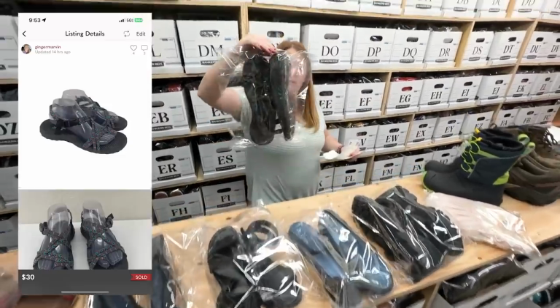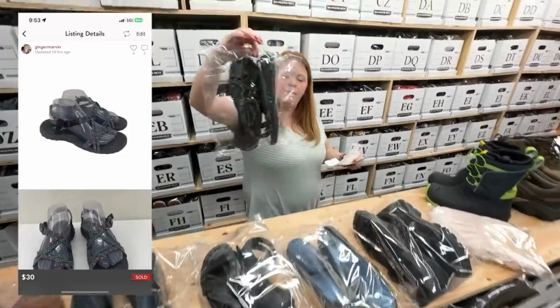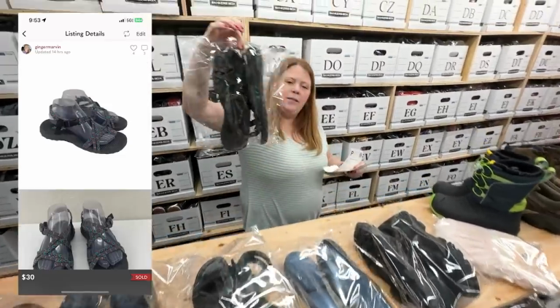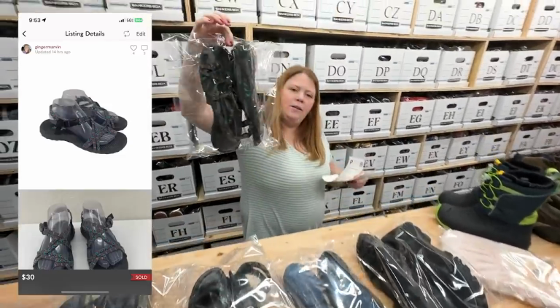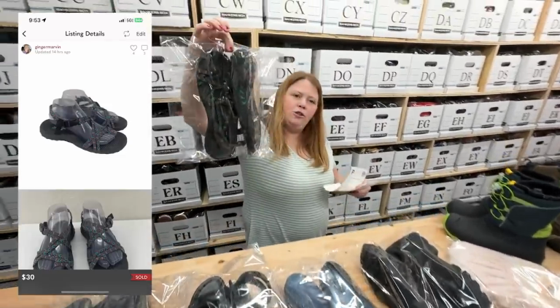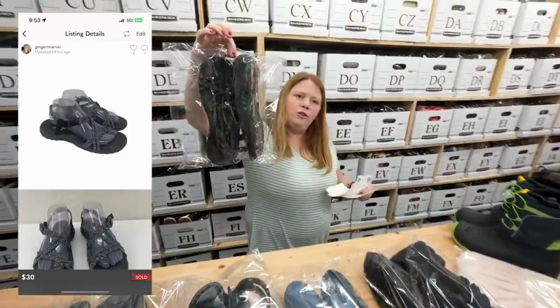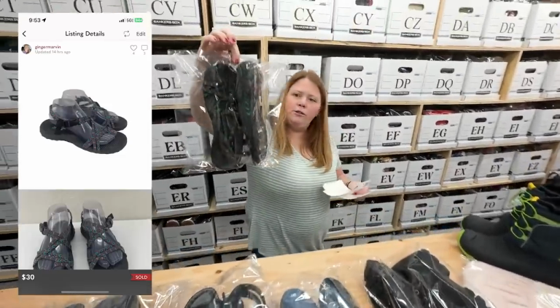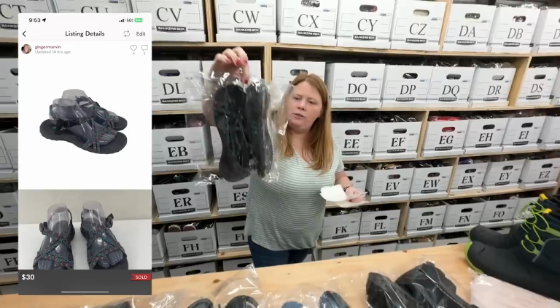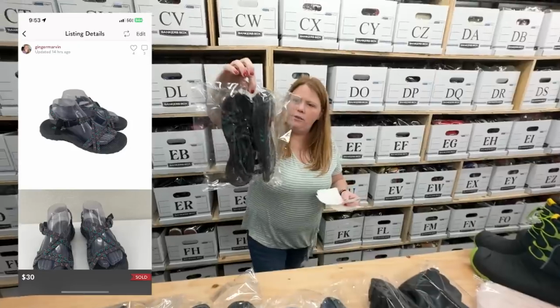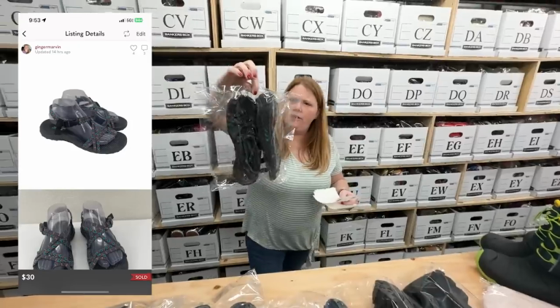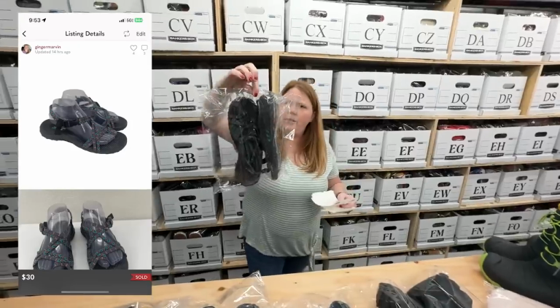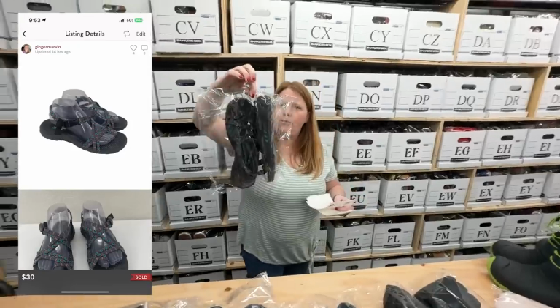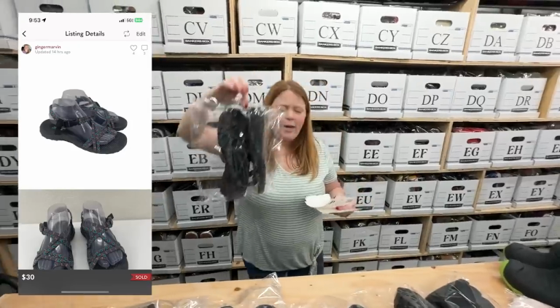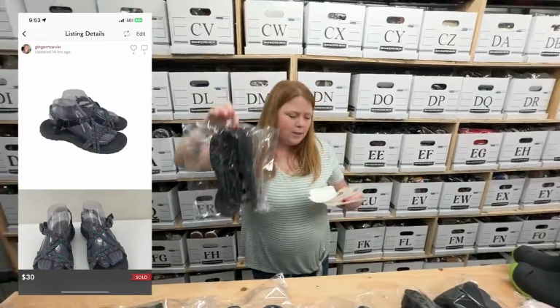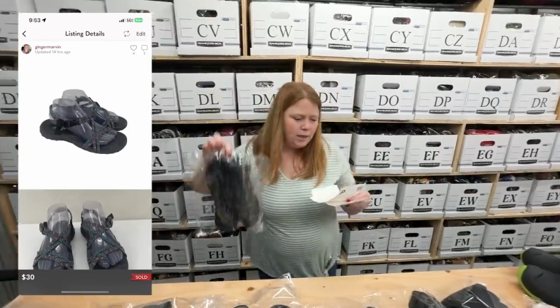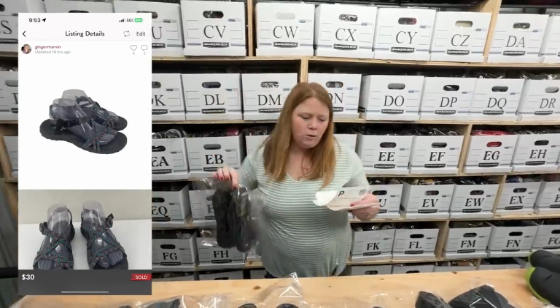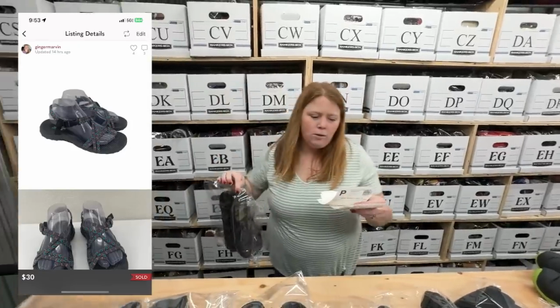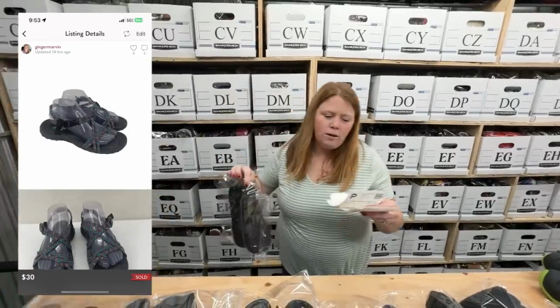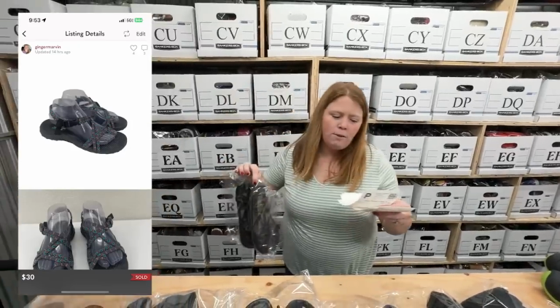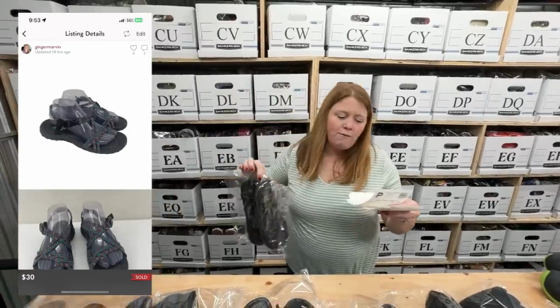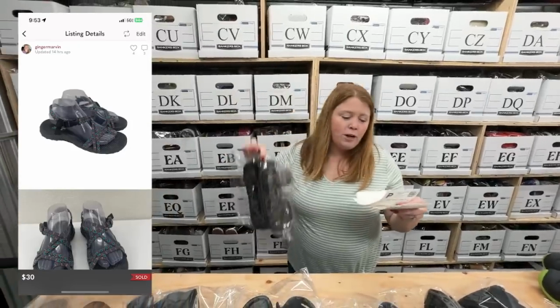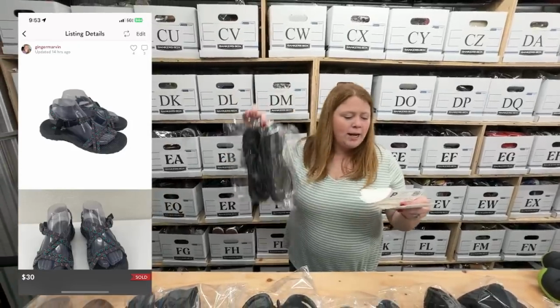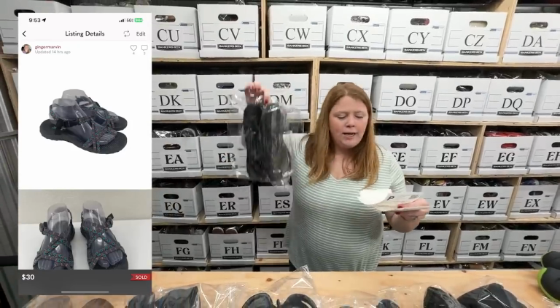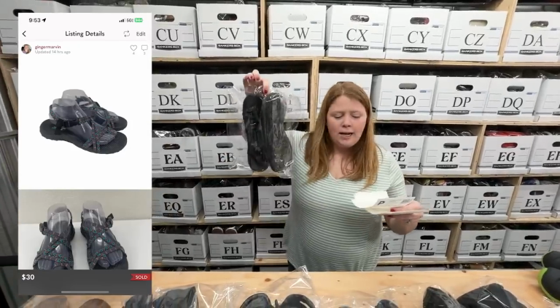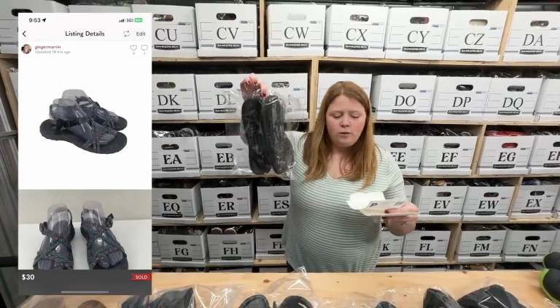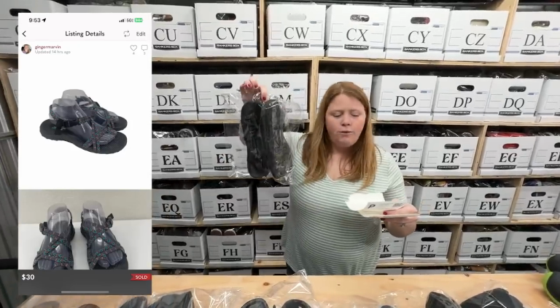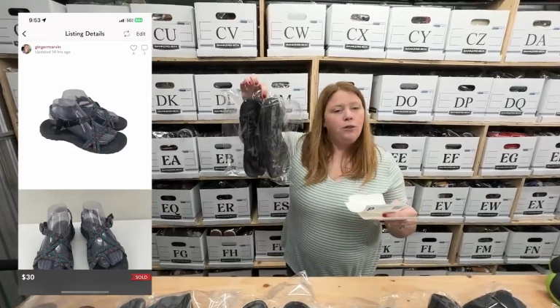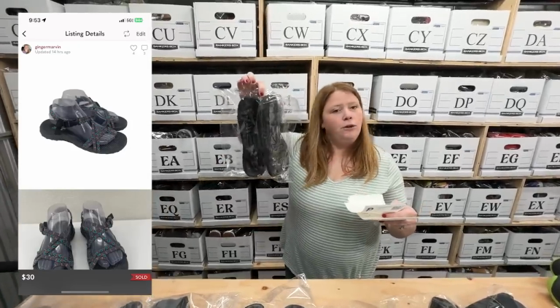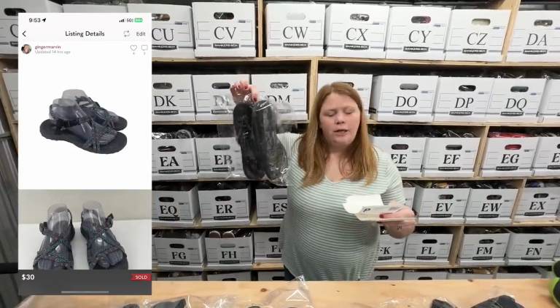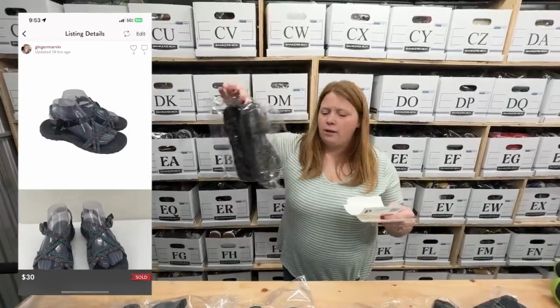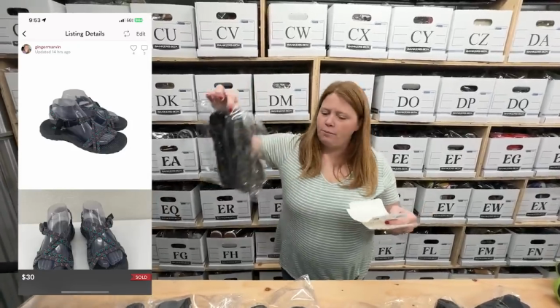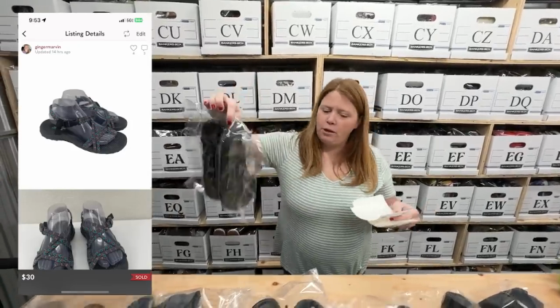Some Skechers Reggae sandals — bought for $9.99, sold for $30 on Posh.